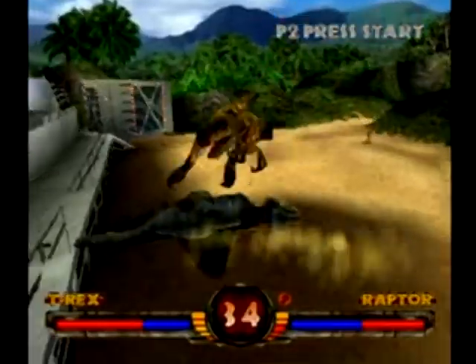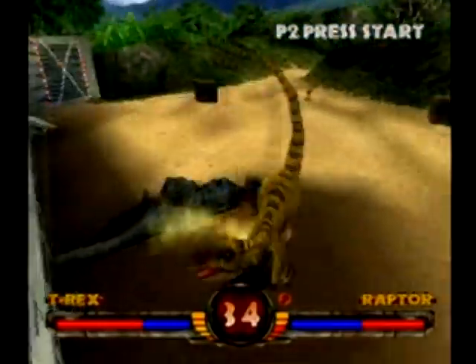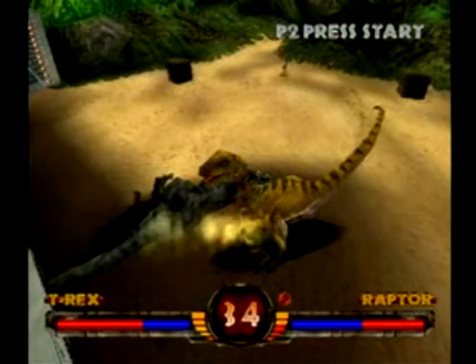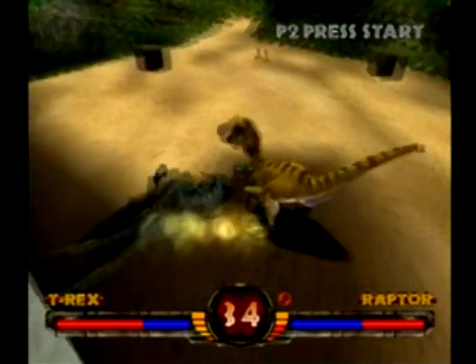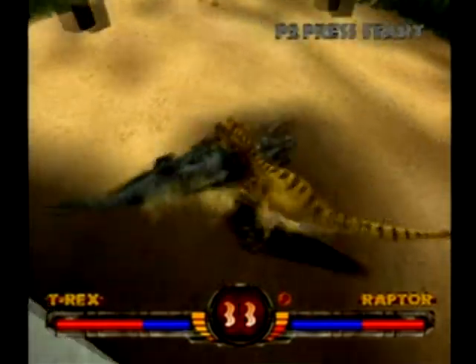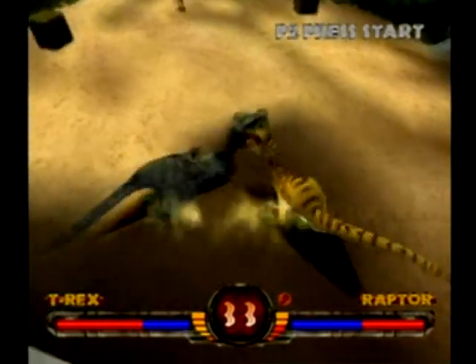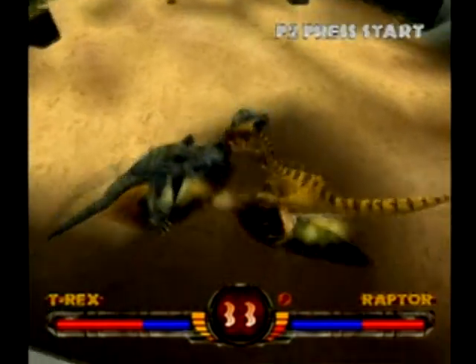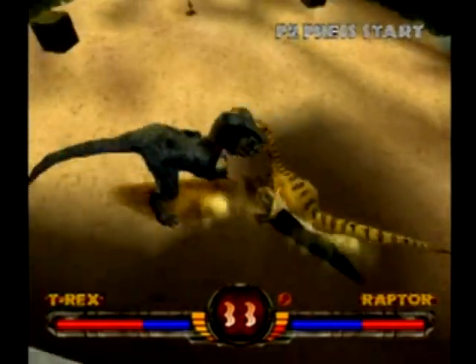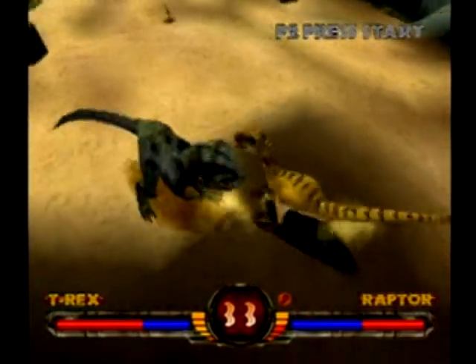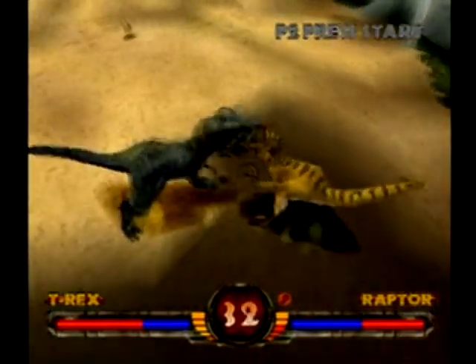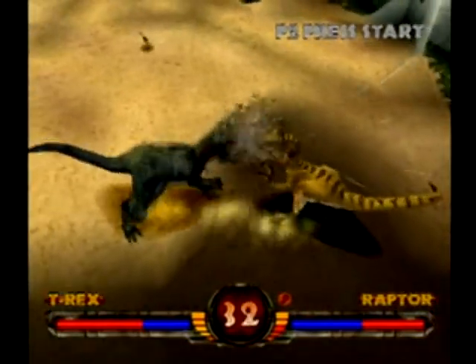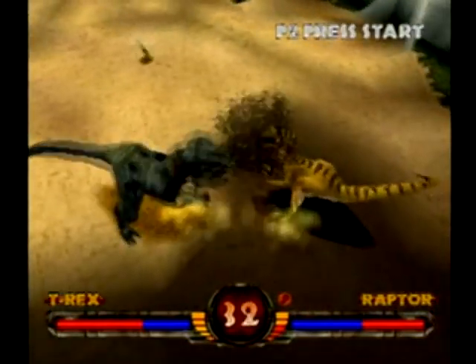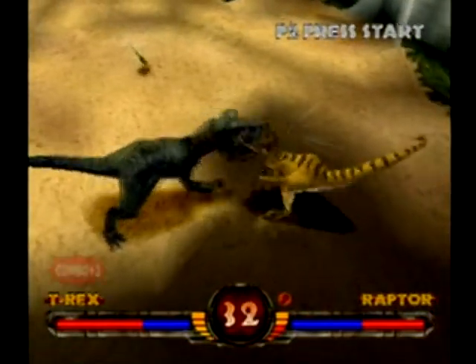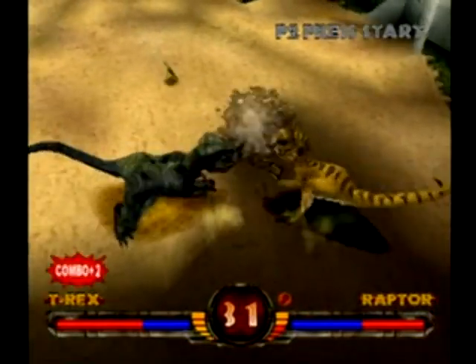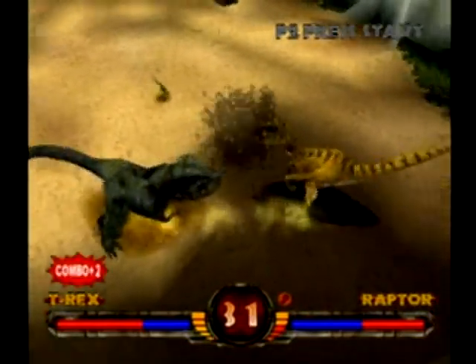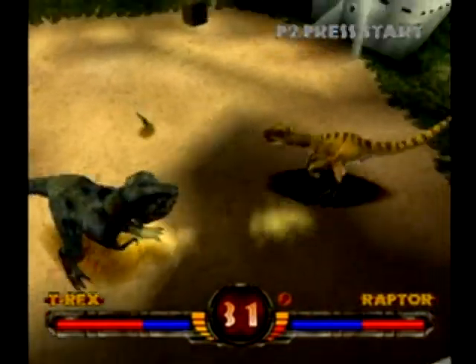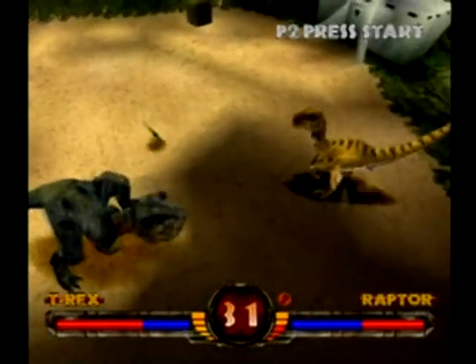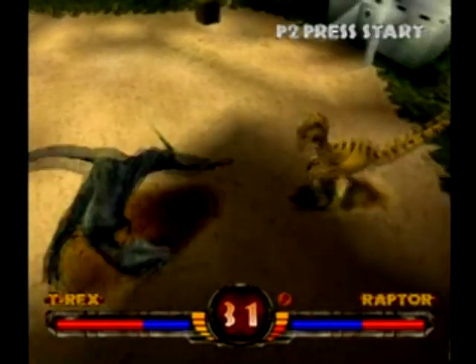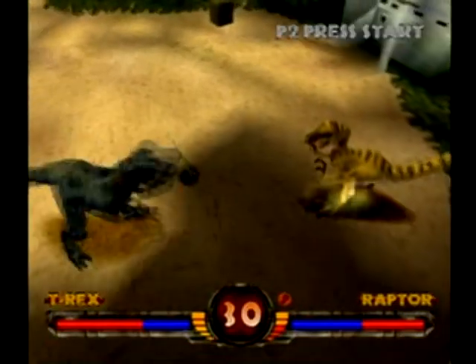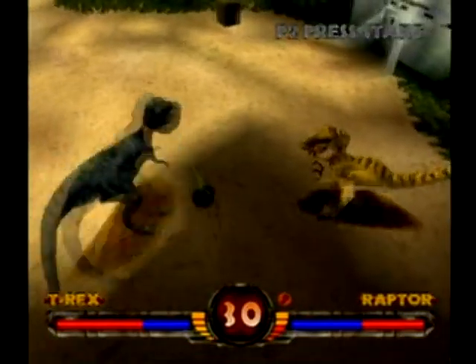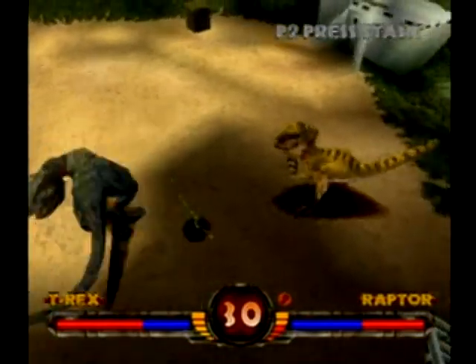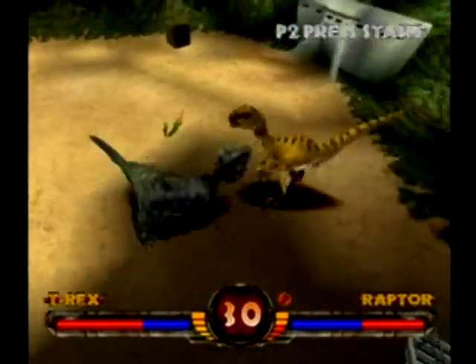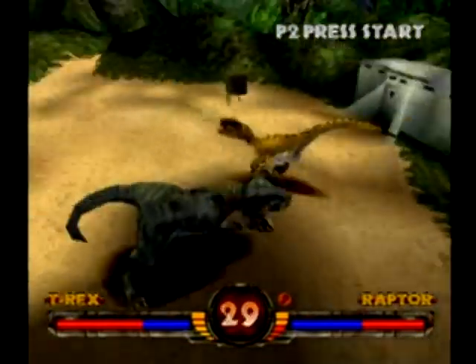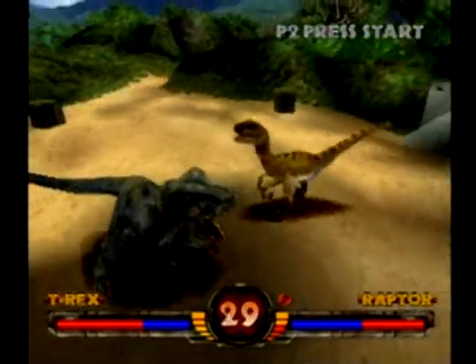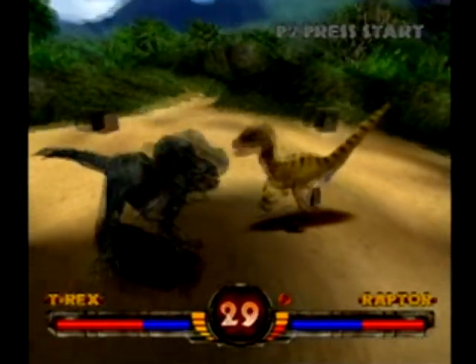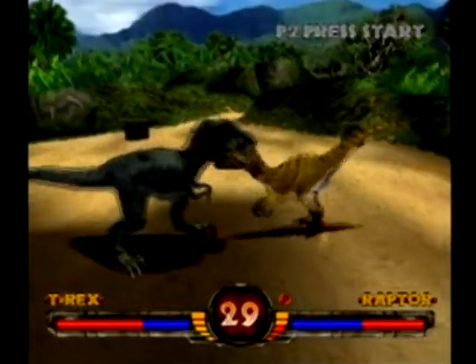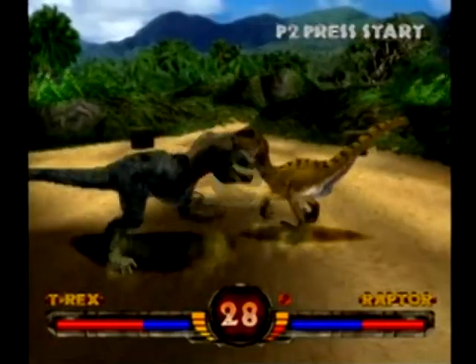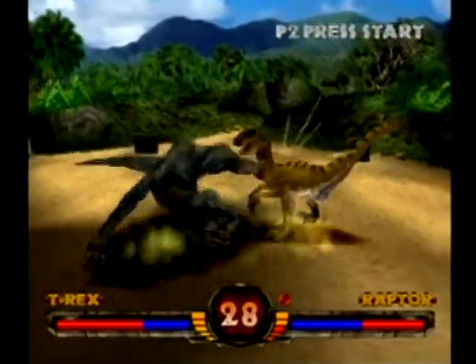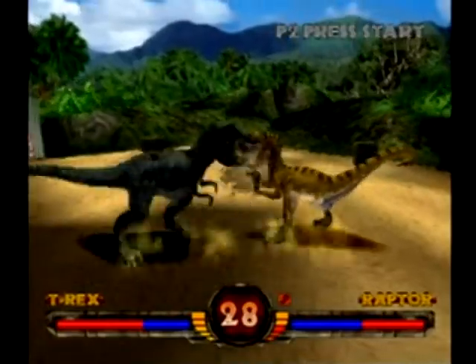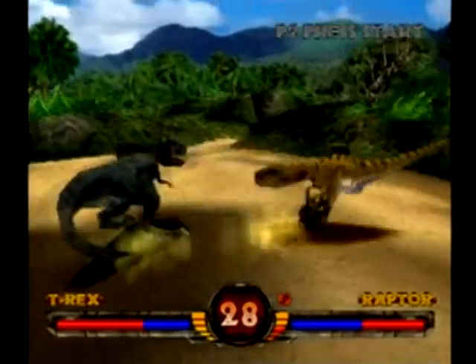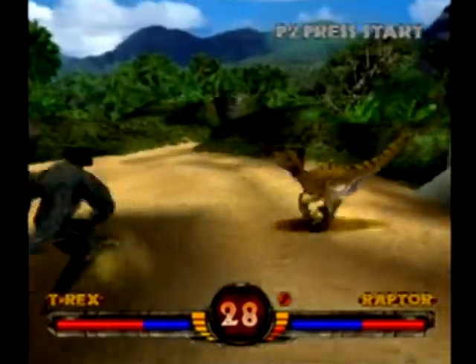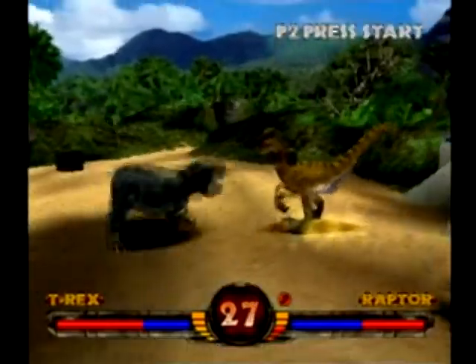Occasionally there will be something running around on the floor, like a person or a smaller dinosaur, that you could either eat or step on to get some health back.